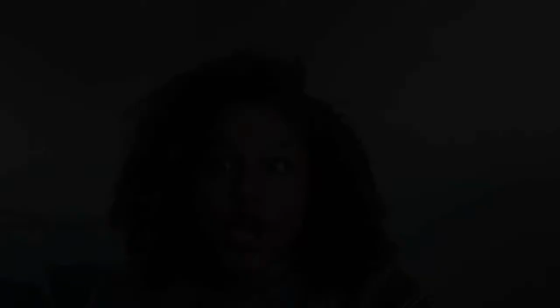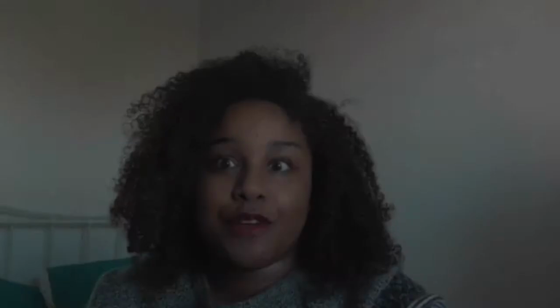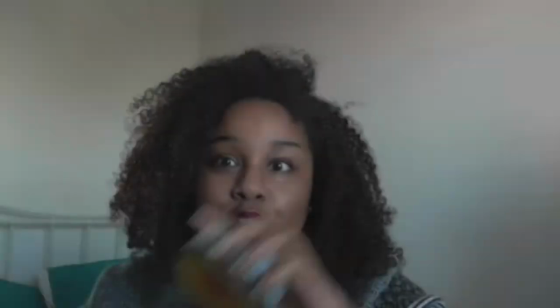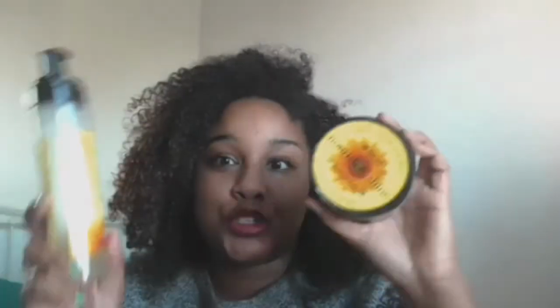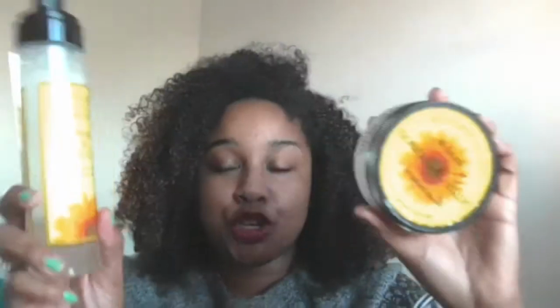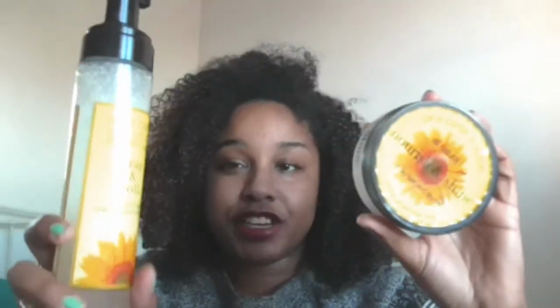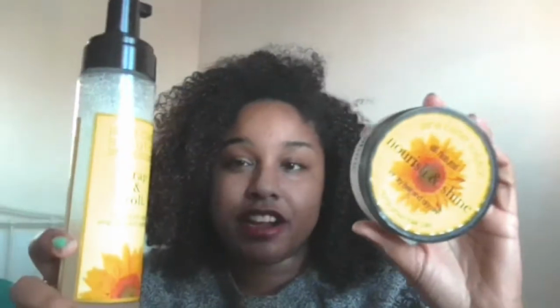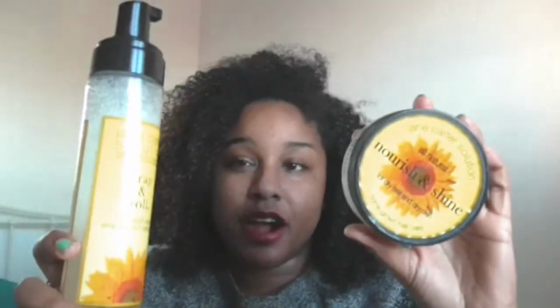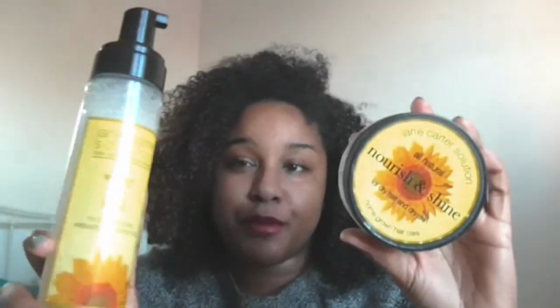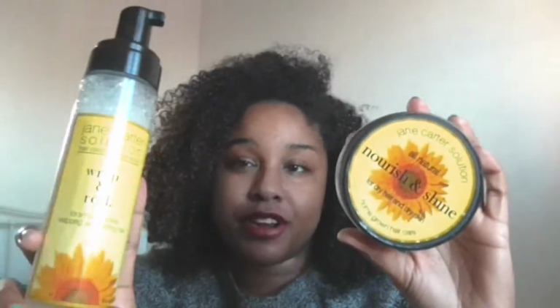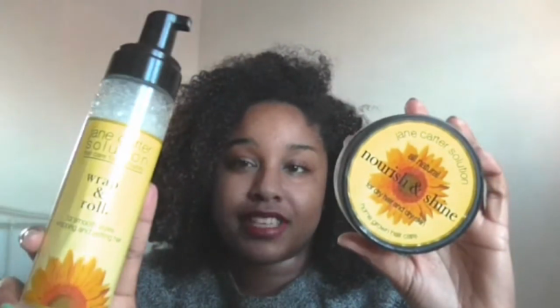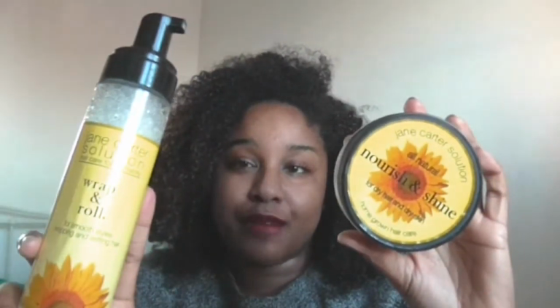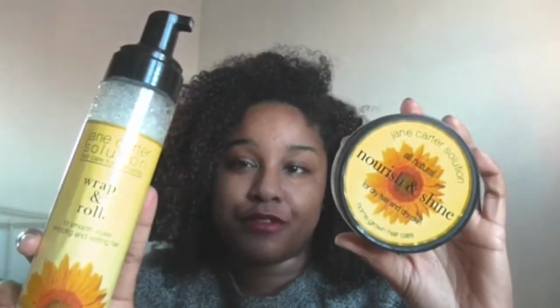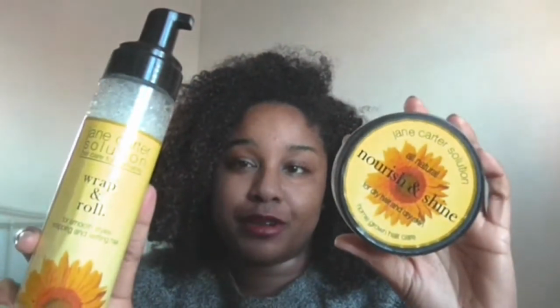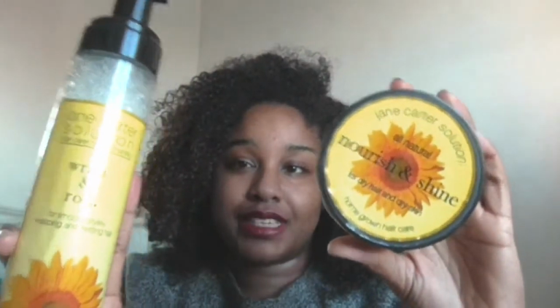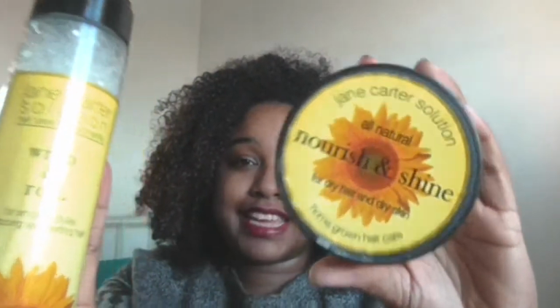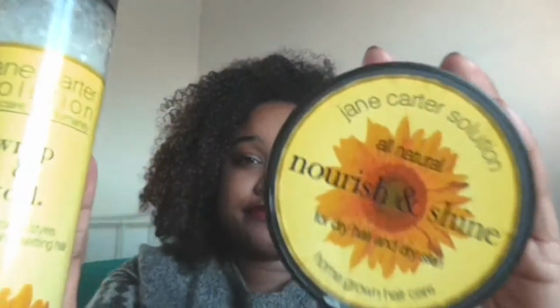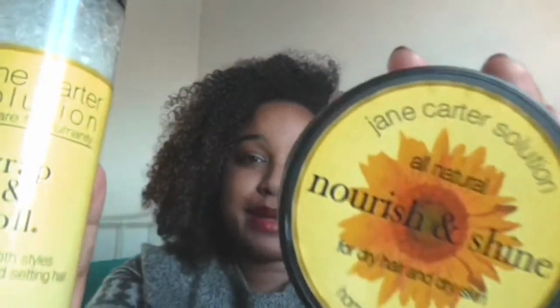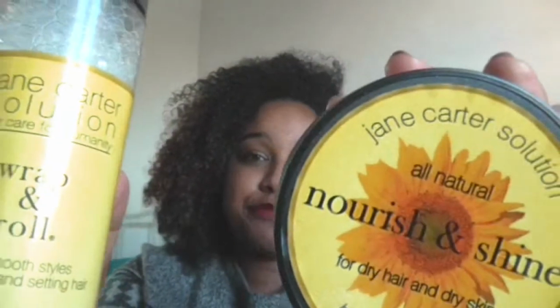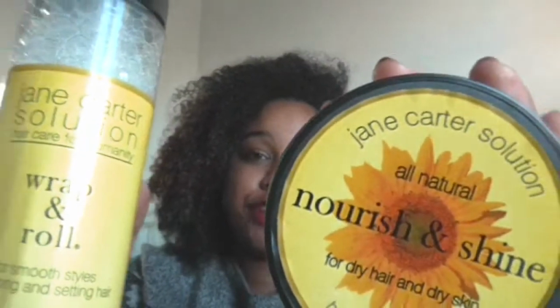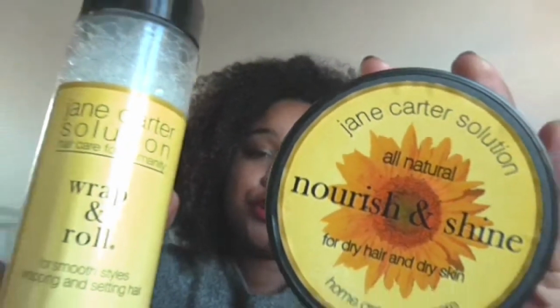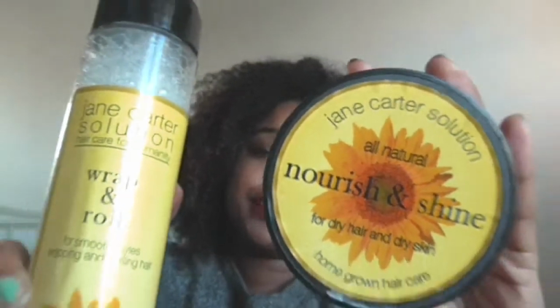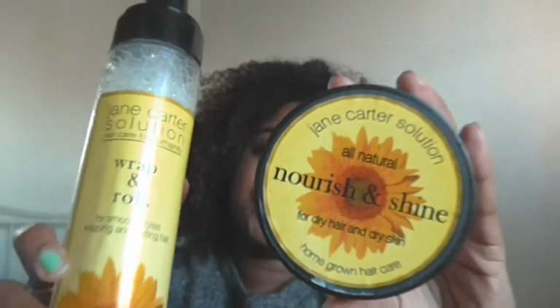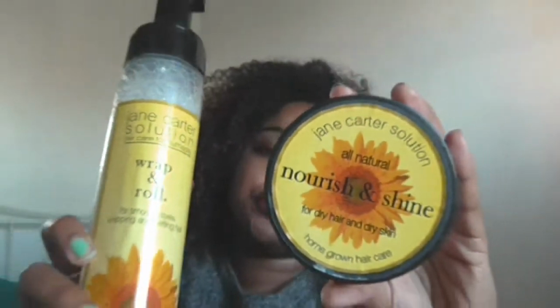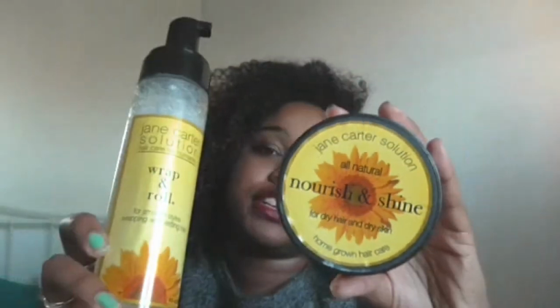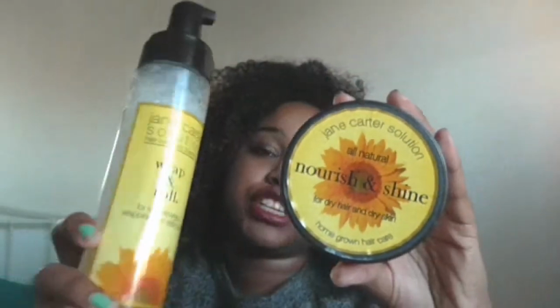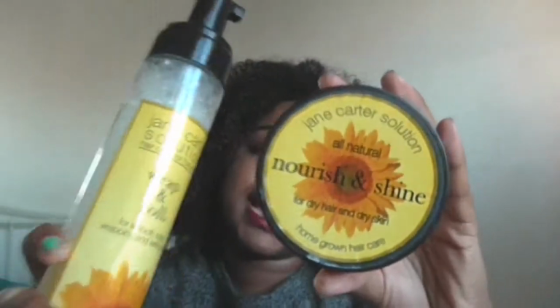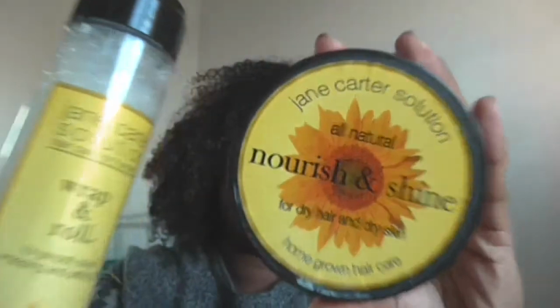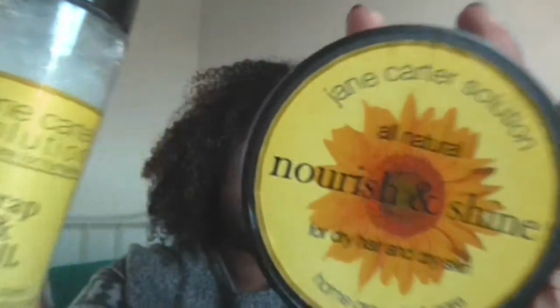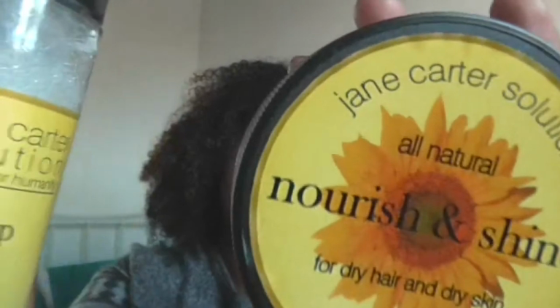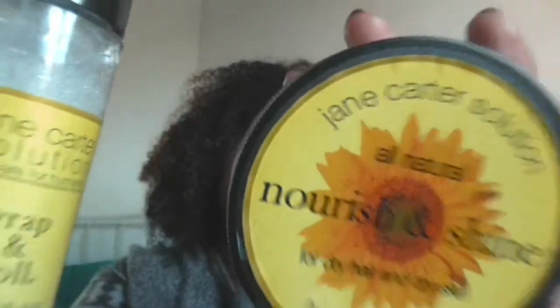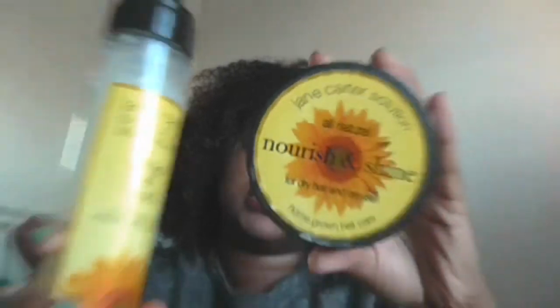Hello, I've got two Jane Carter products that I'm reviewing today: the Wrap and Roll and the Nourish and Shine.